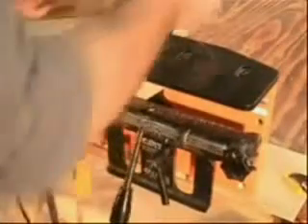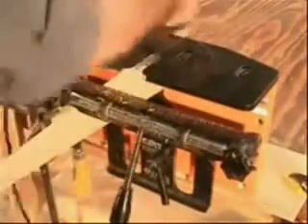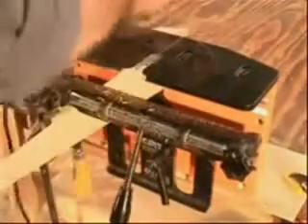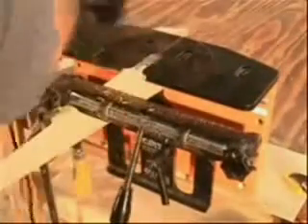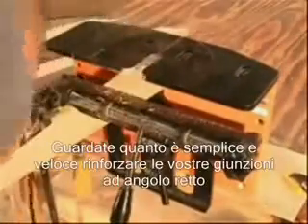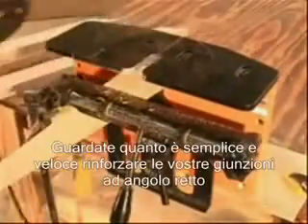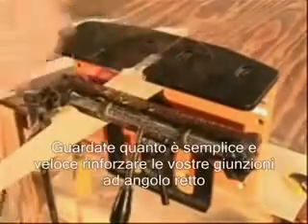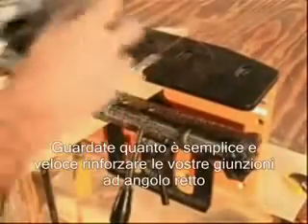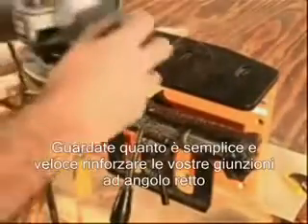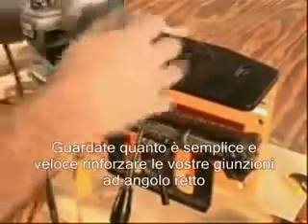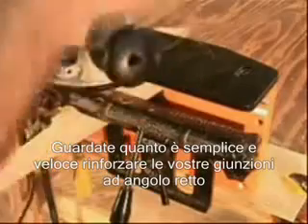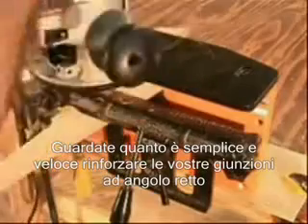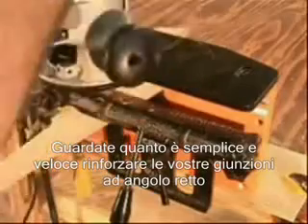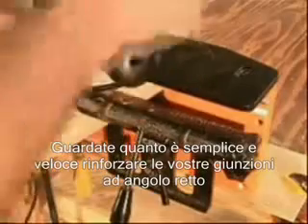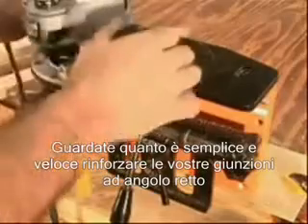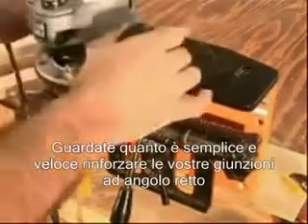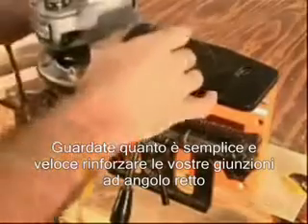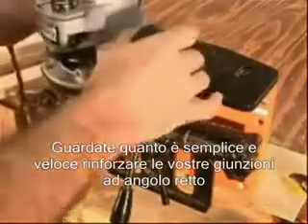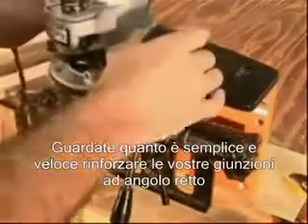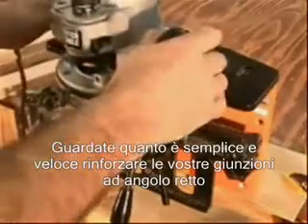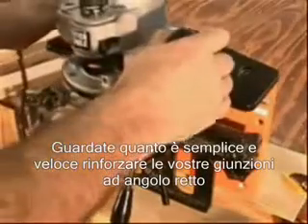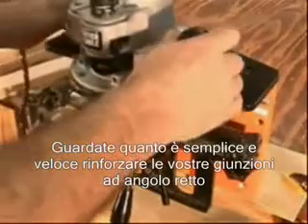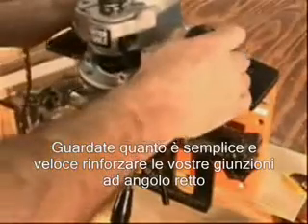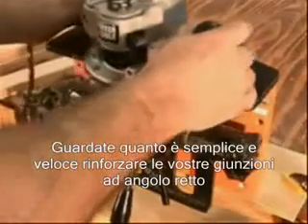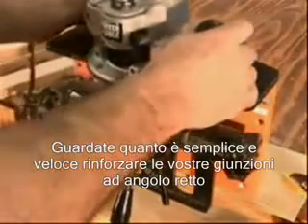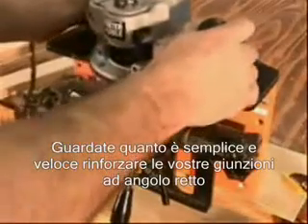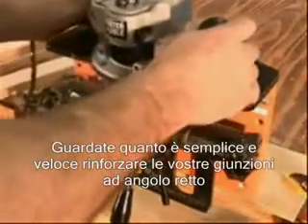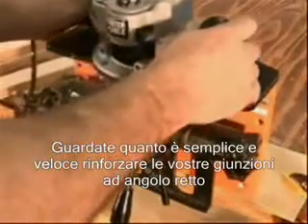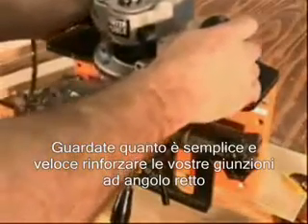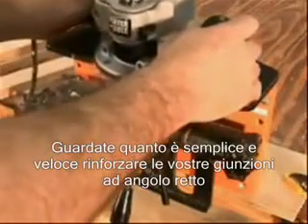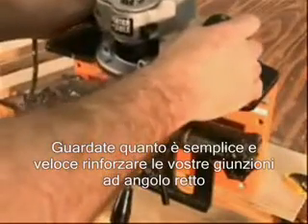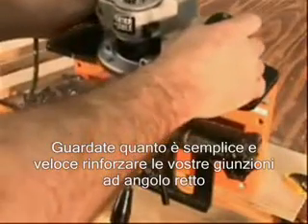Watch just how quickly and easily you can add N-Lock reinforcement to a miter joint.